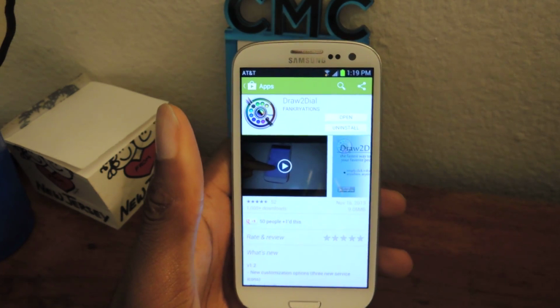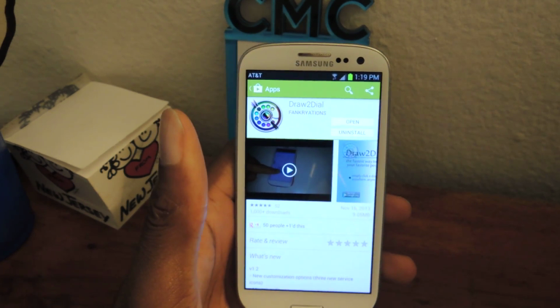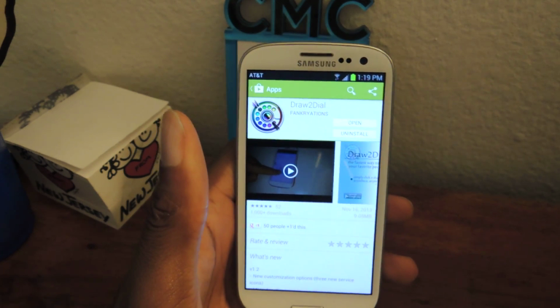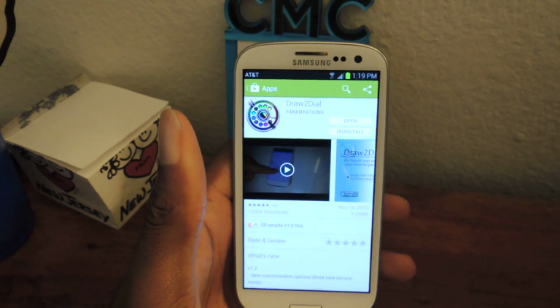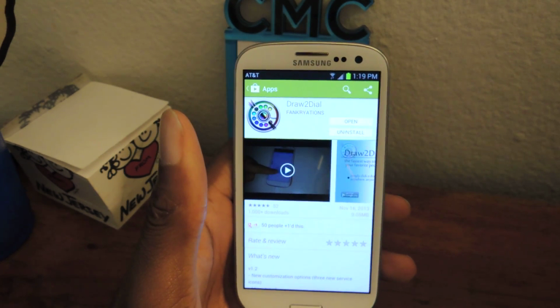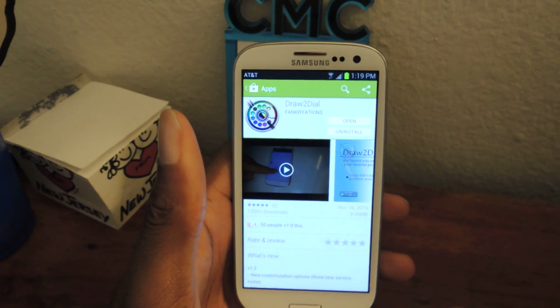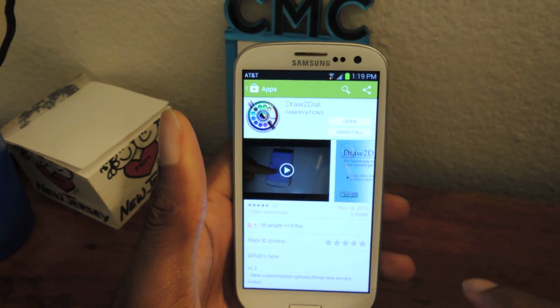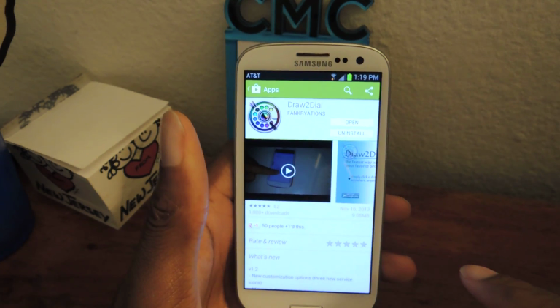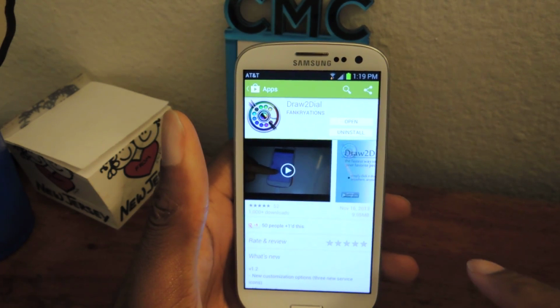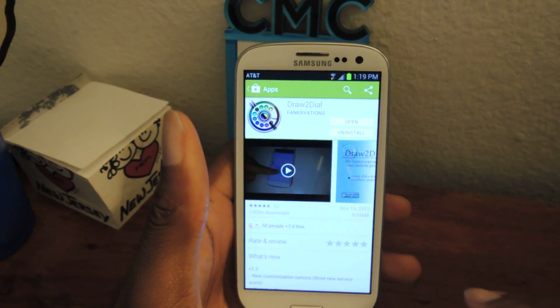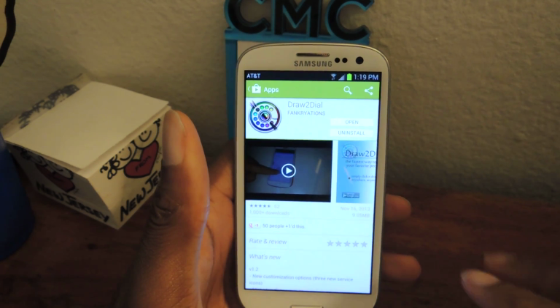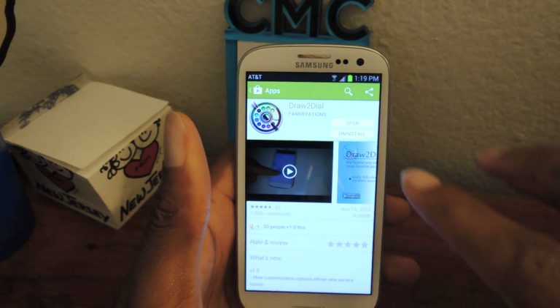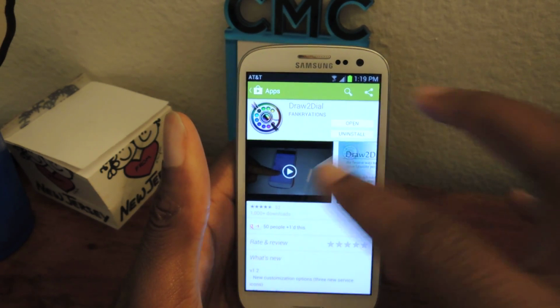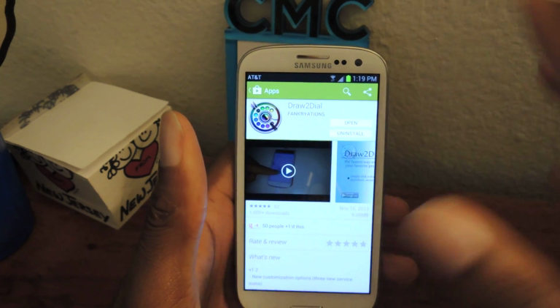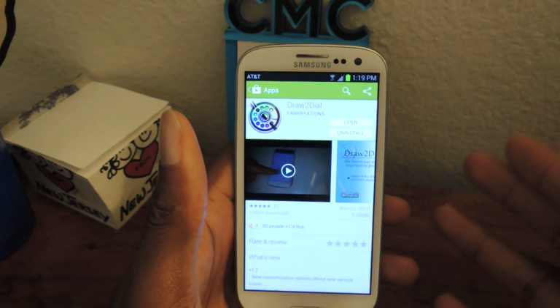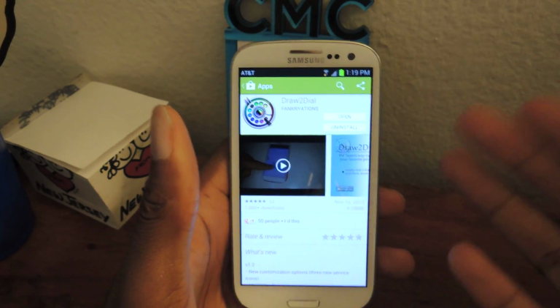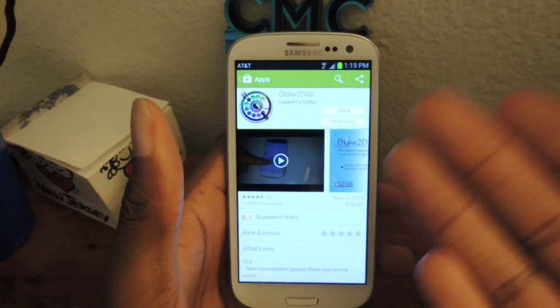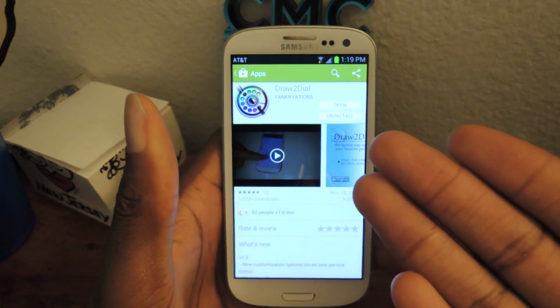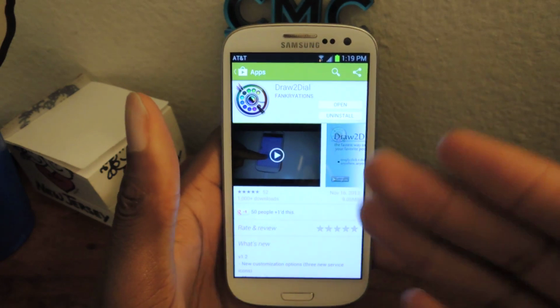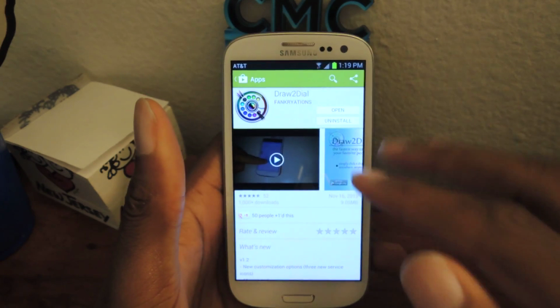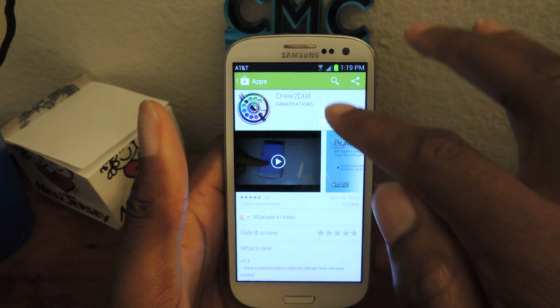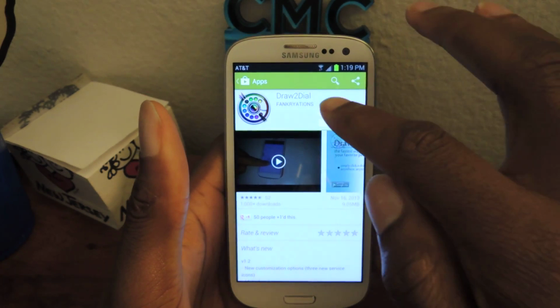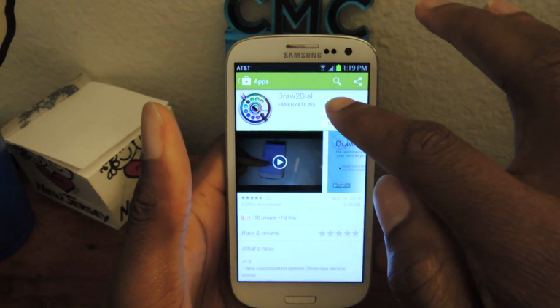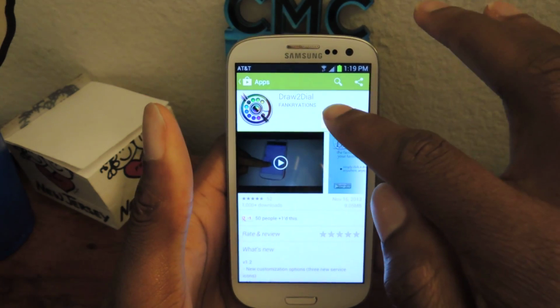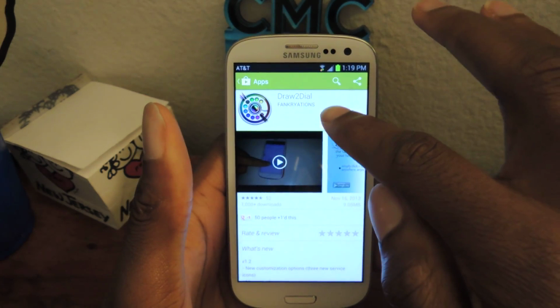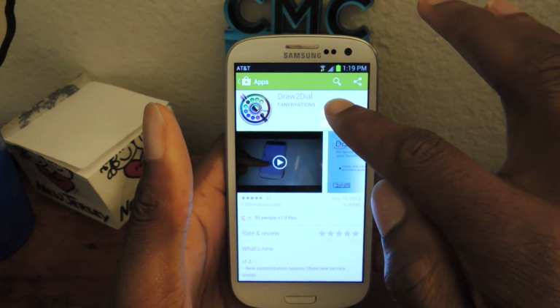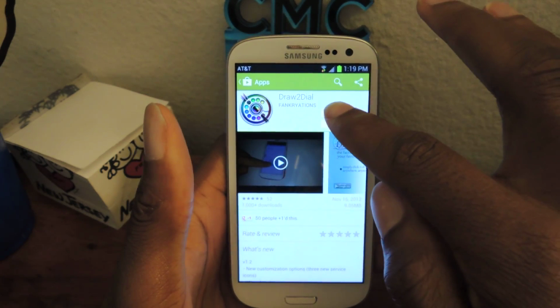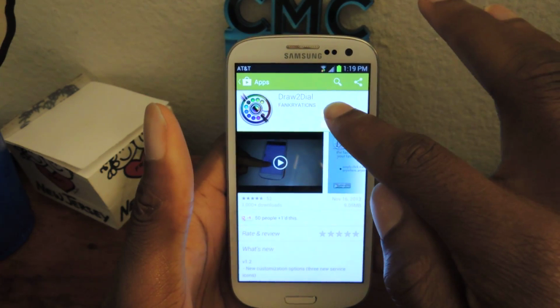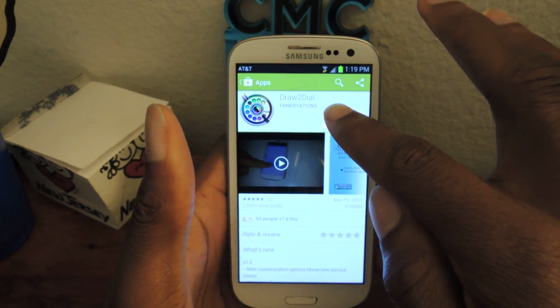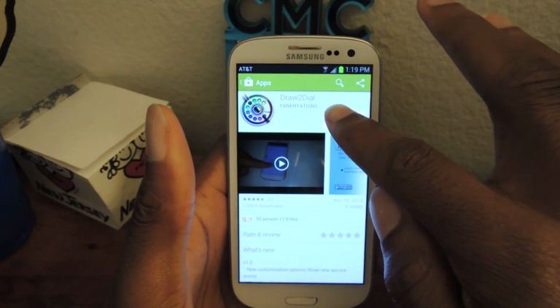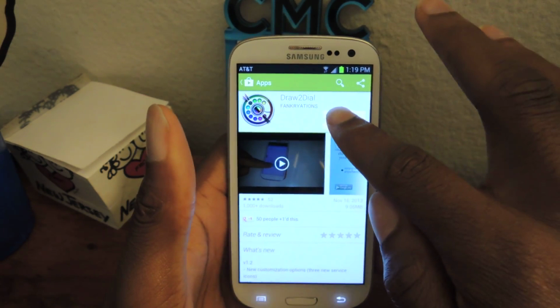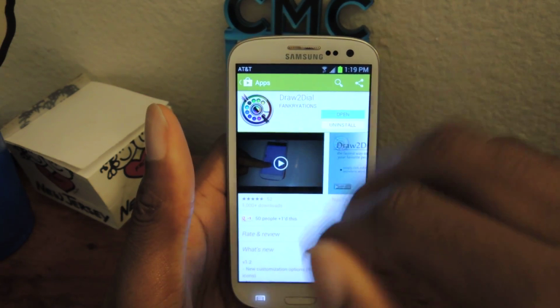Obviously the name kind of reiterates what it does. You can install it — it's free in the Play Store — and then you're going to open it up.